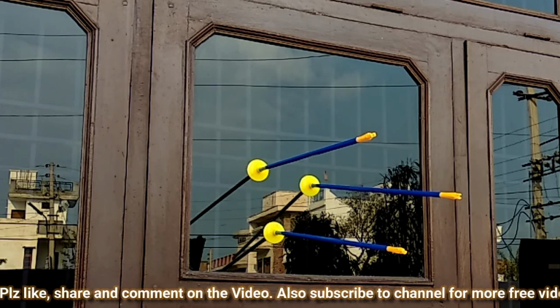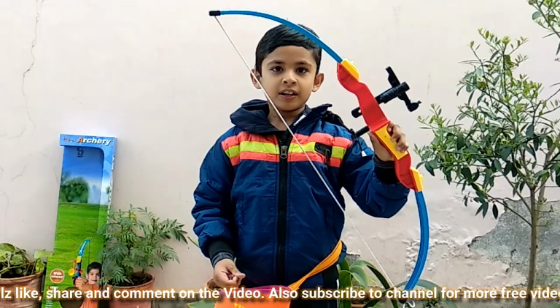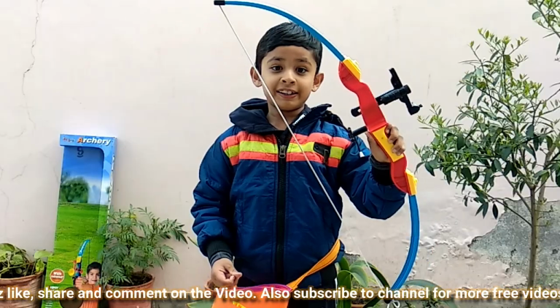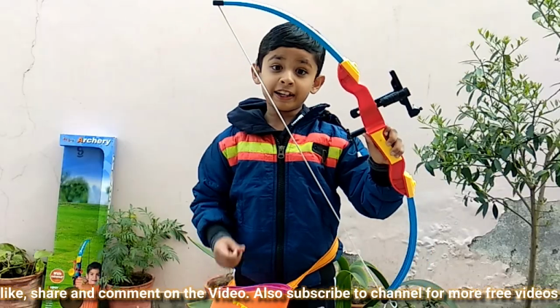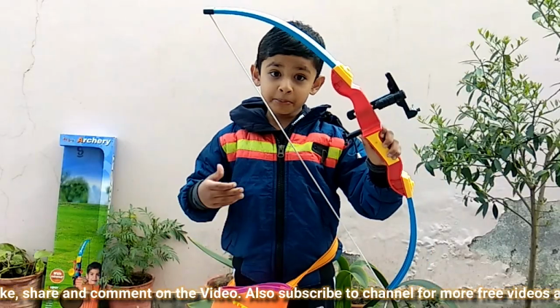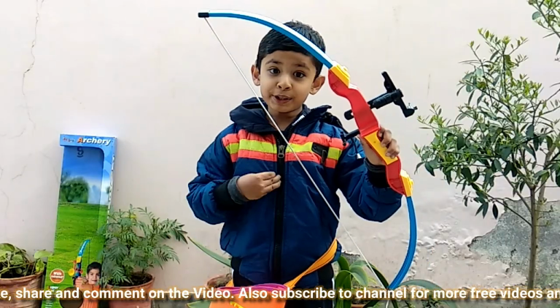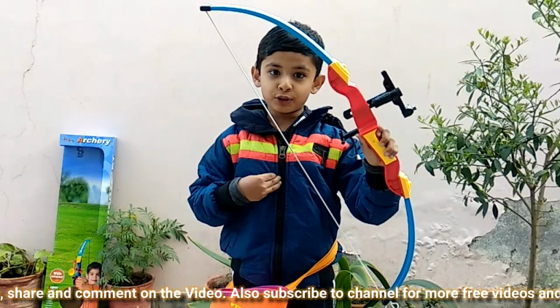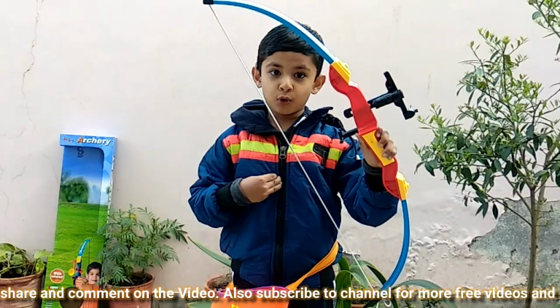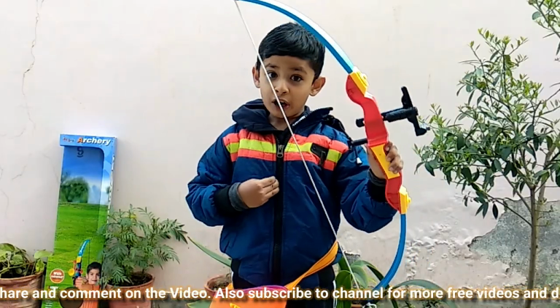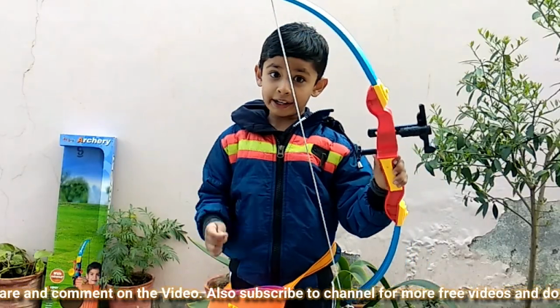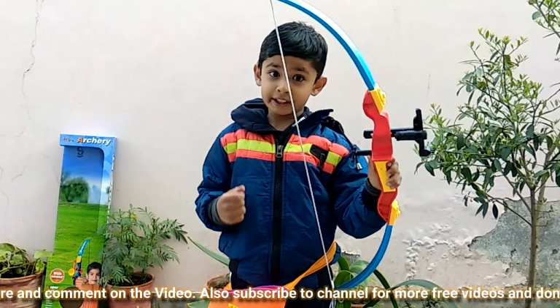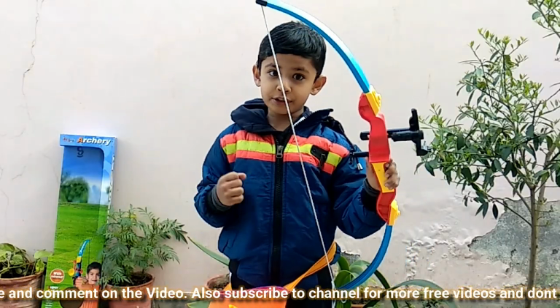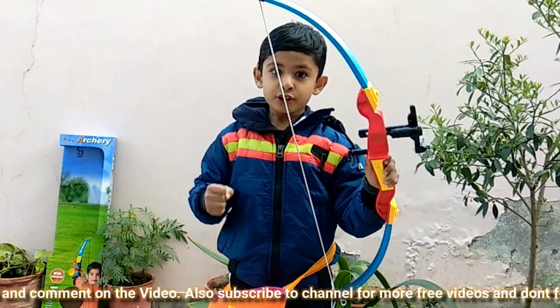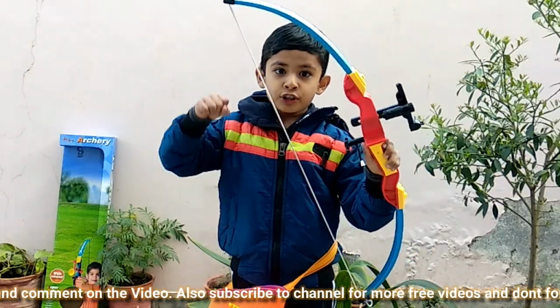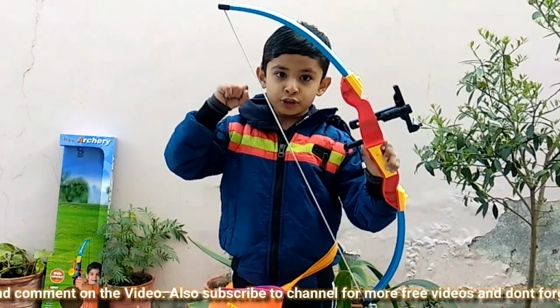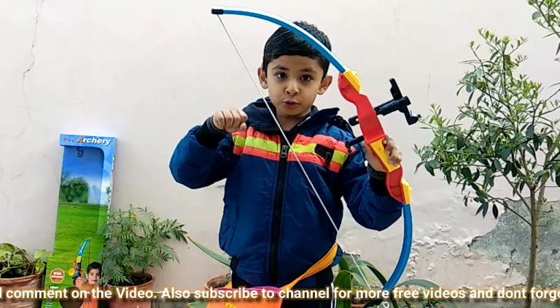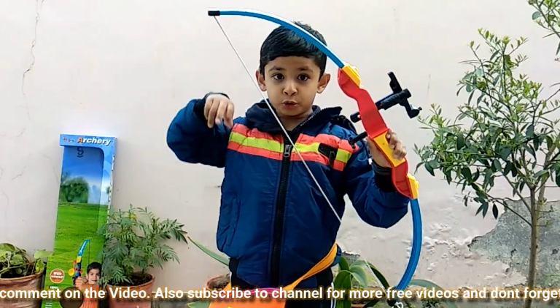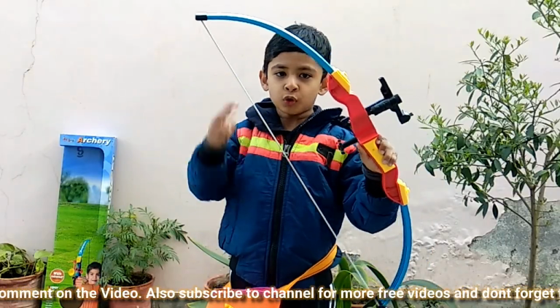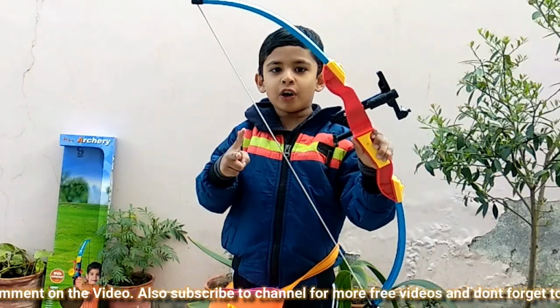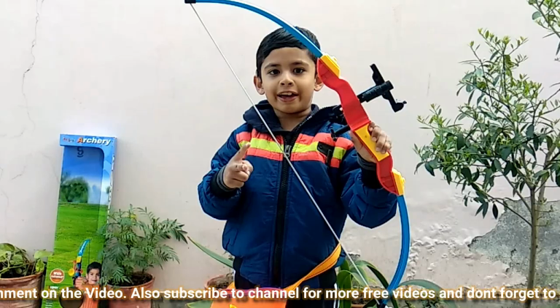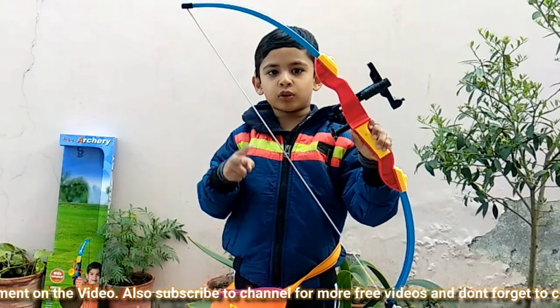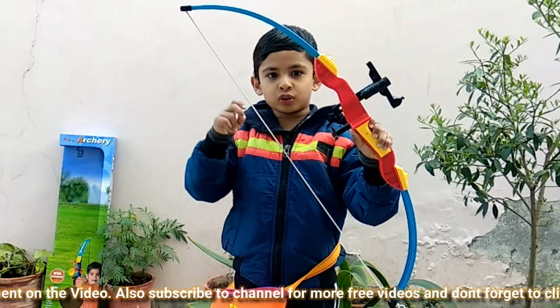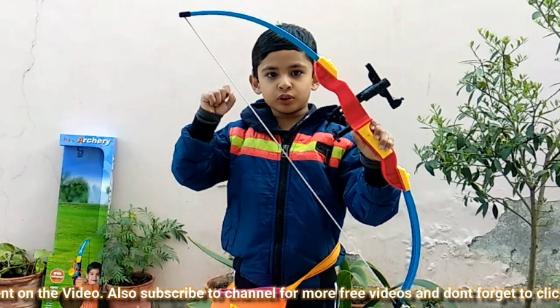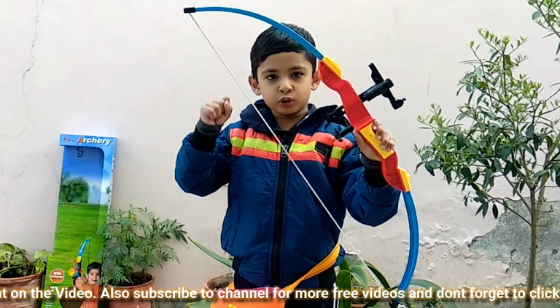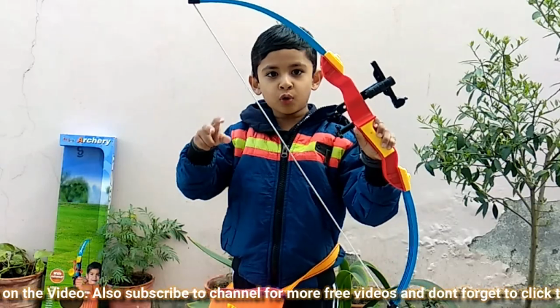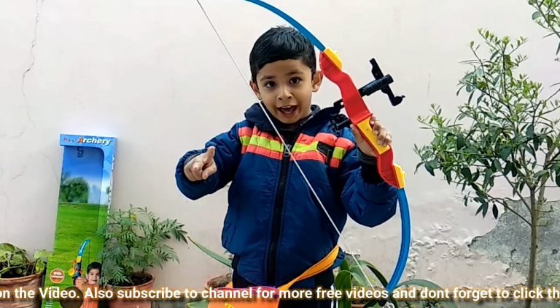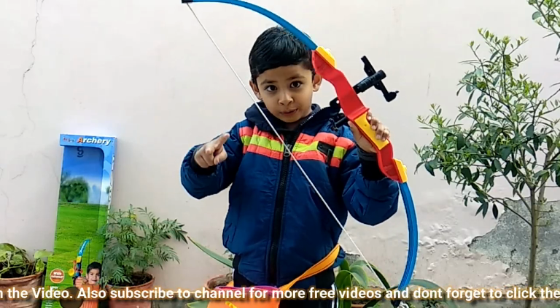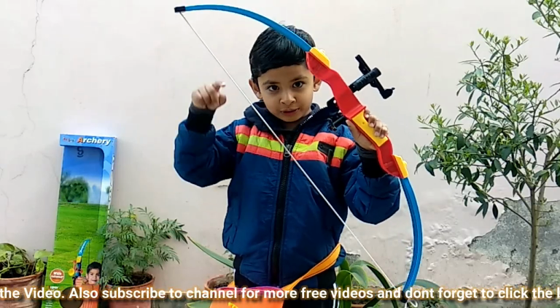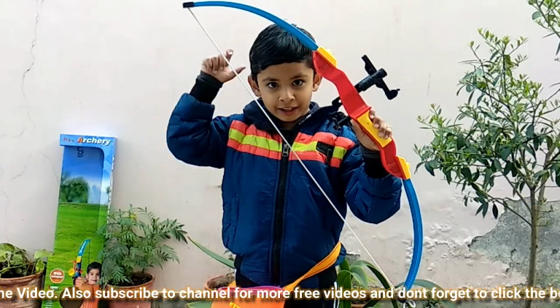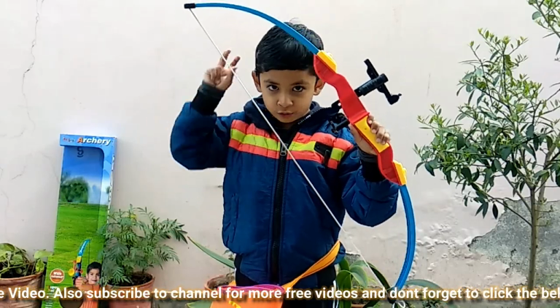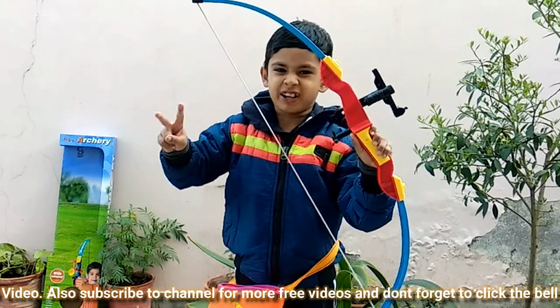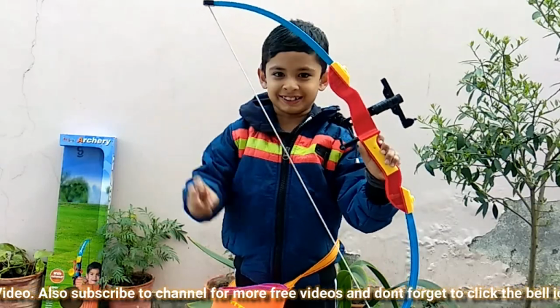Let me show. I can shoot two arrows at once.